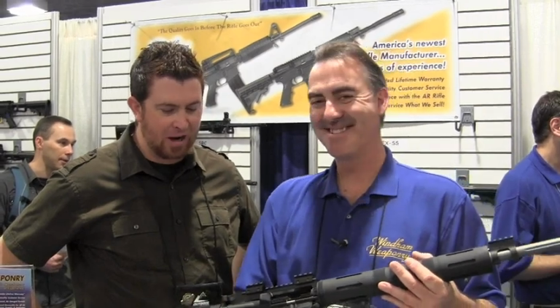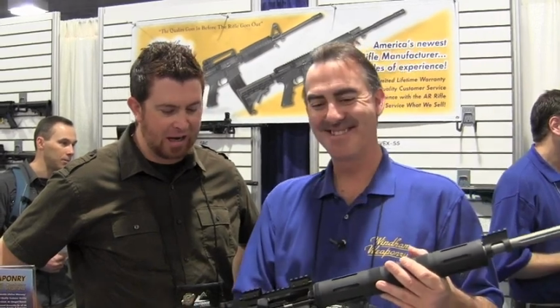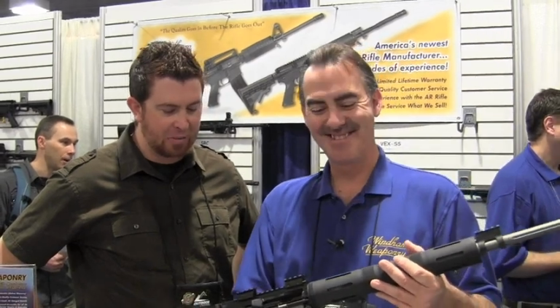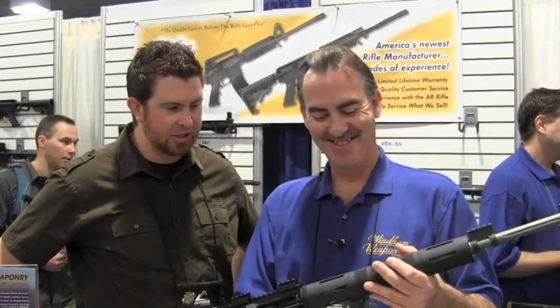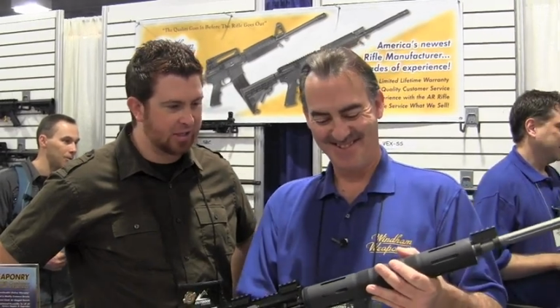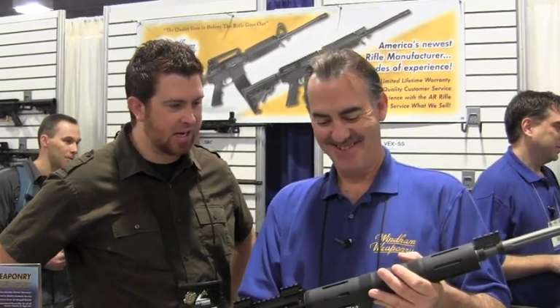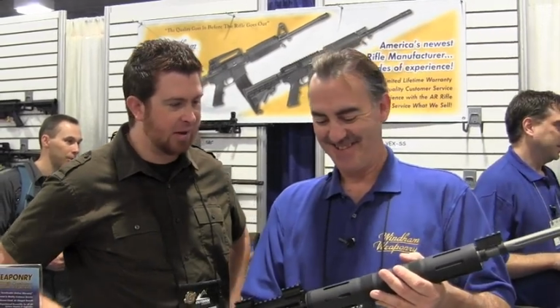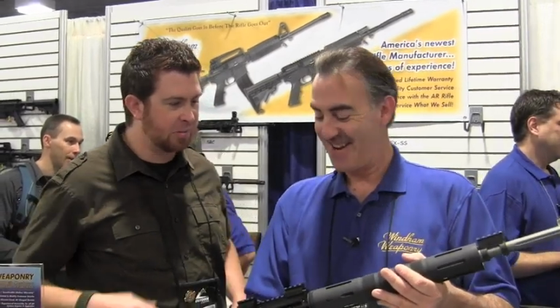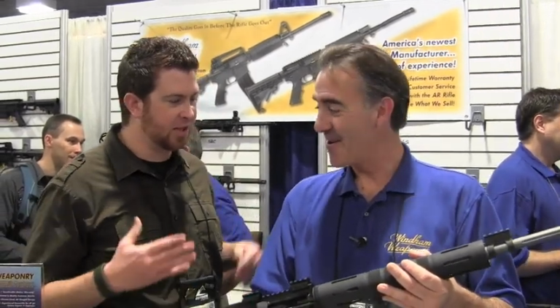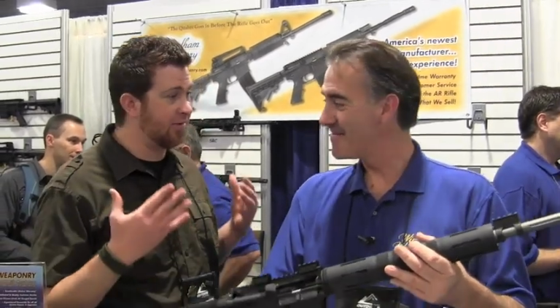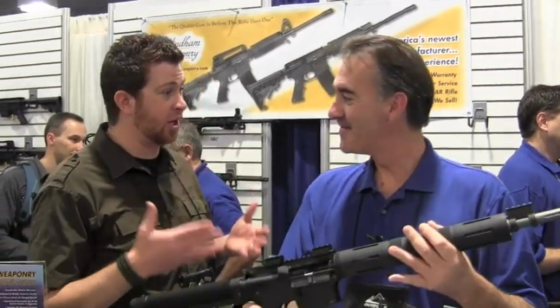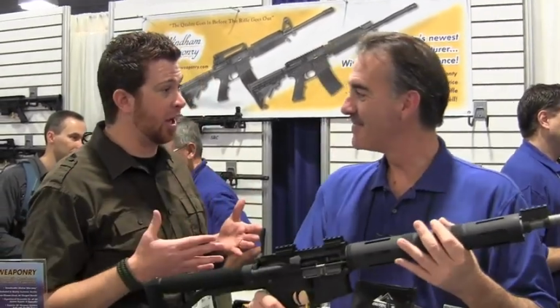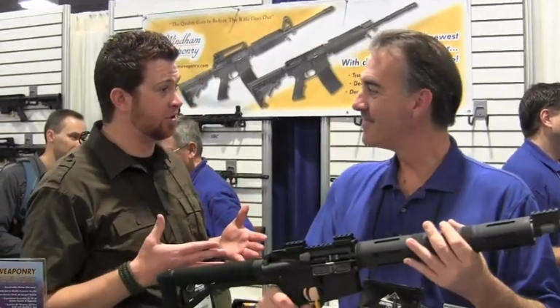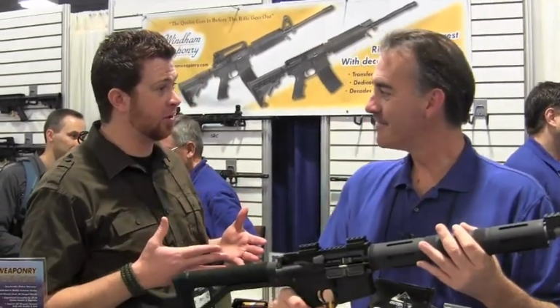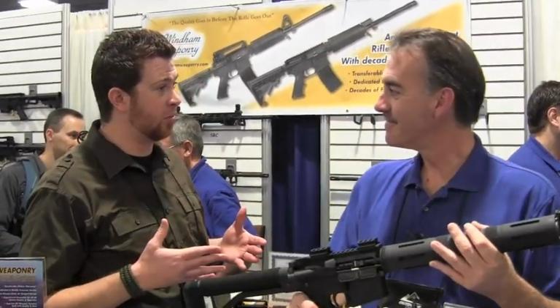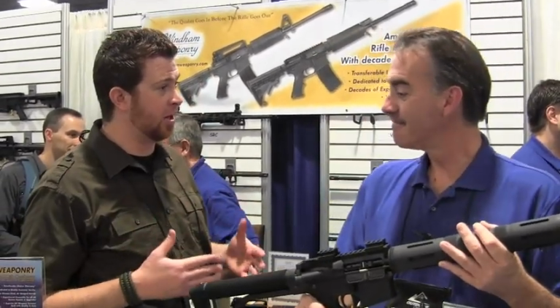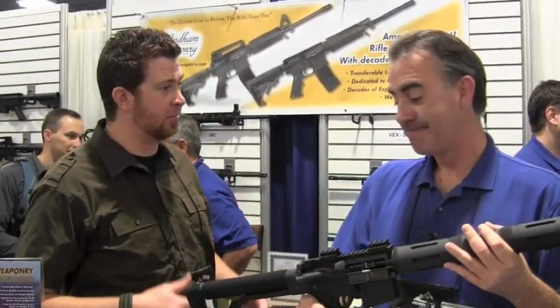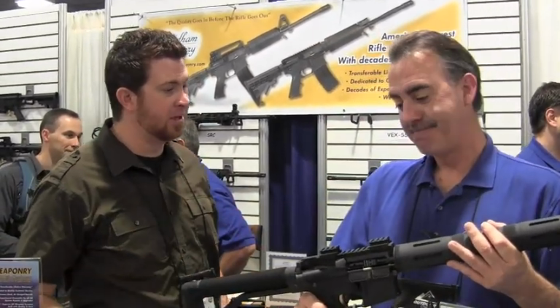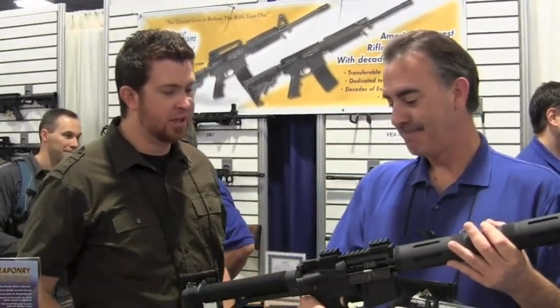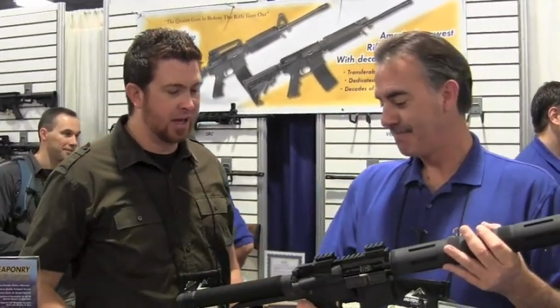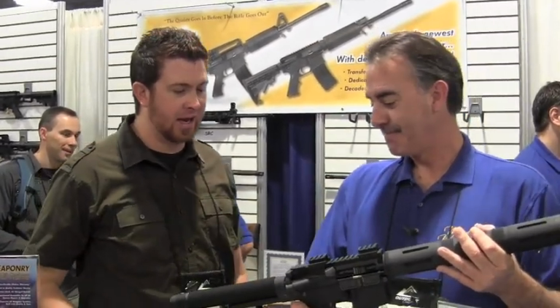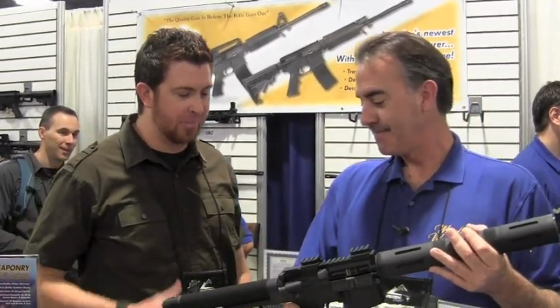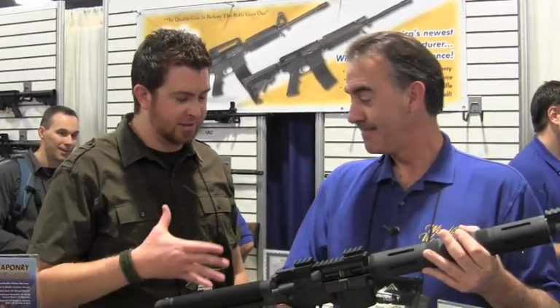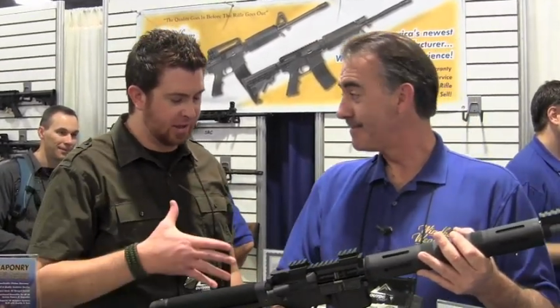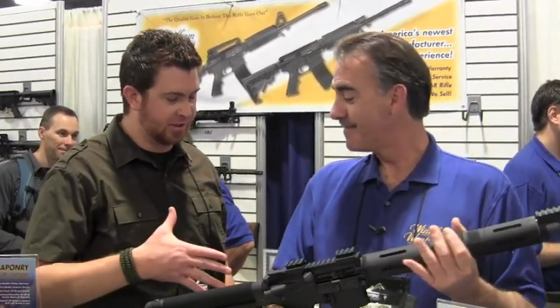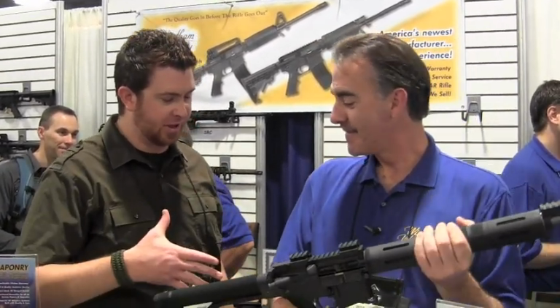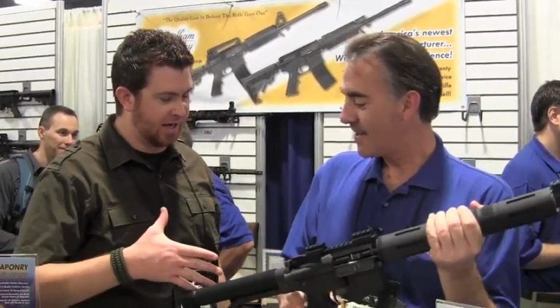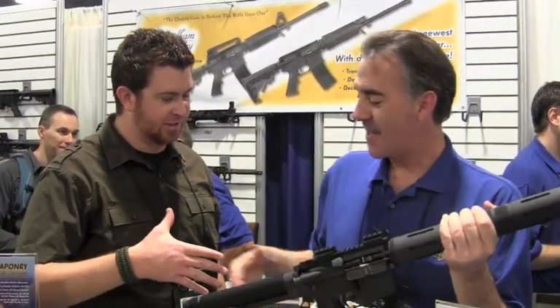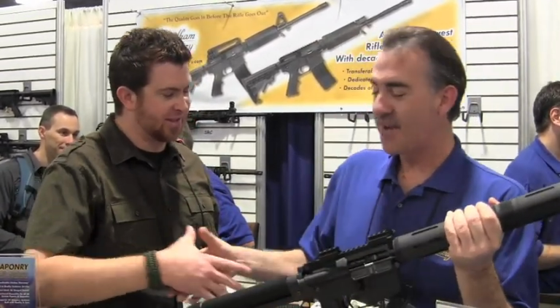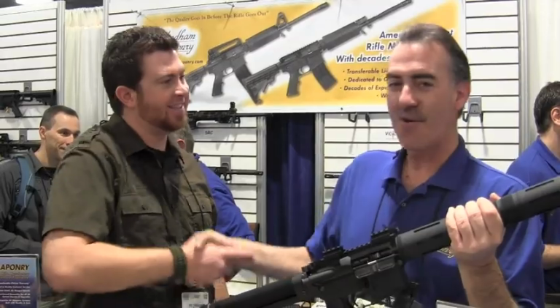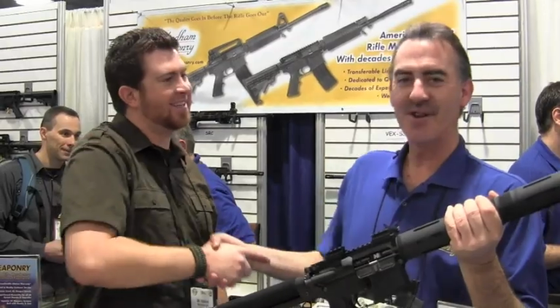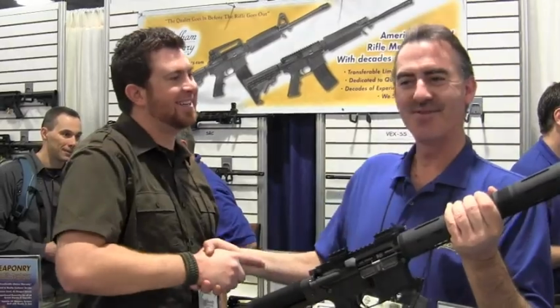Mark, I appreciate your time. I appreciate everything you guys are doing at Wyndham, and best of luck to you guys. Thank you very much.